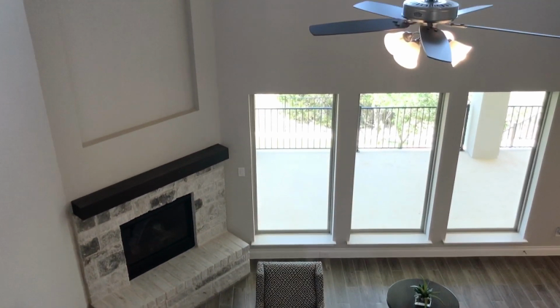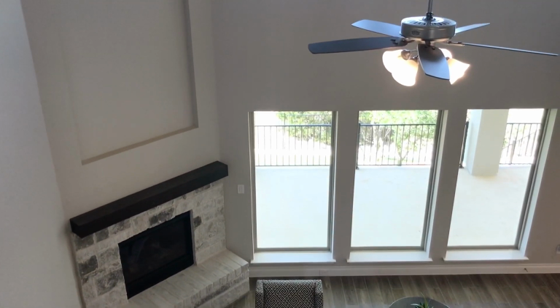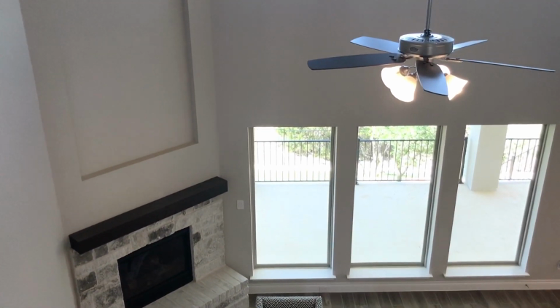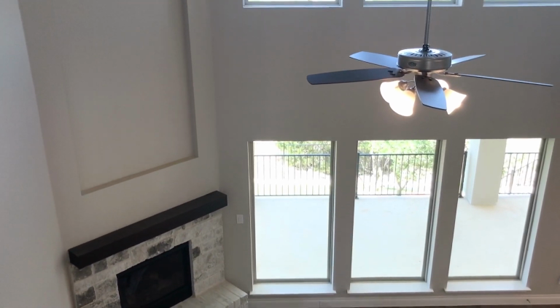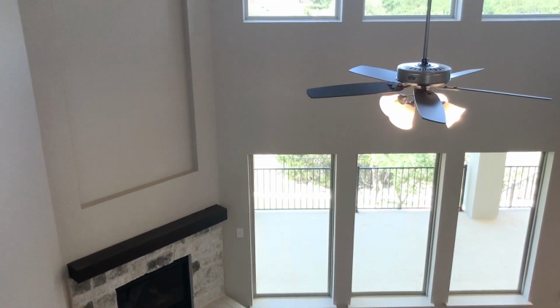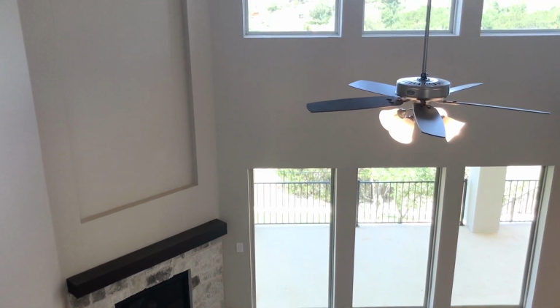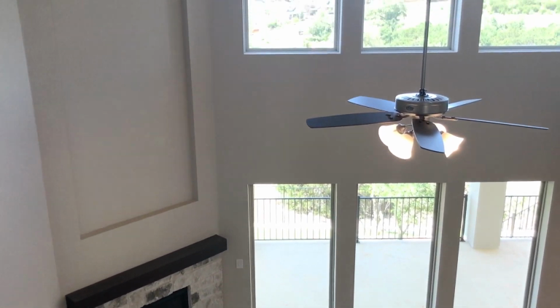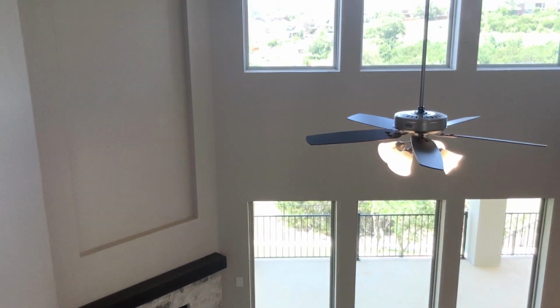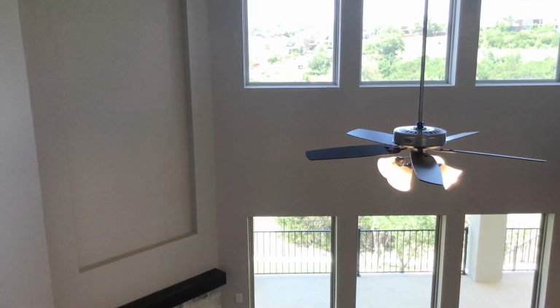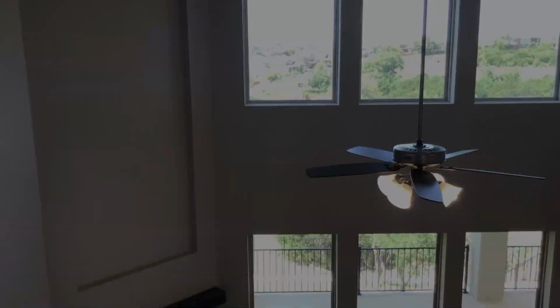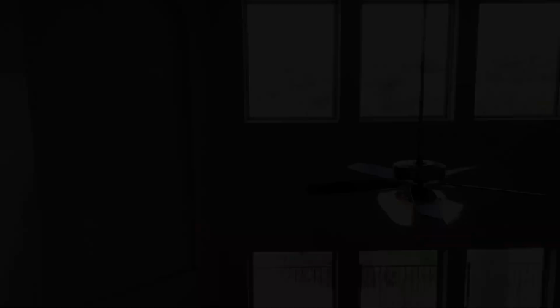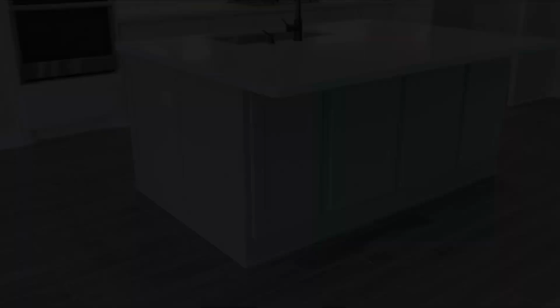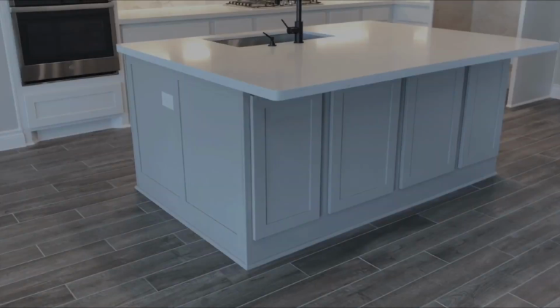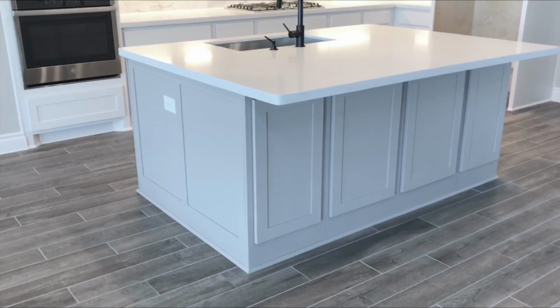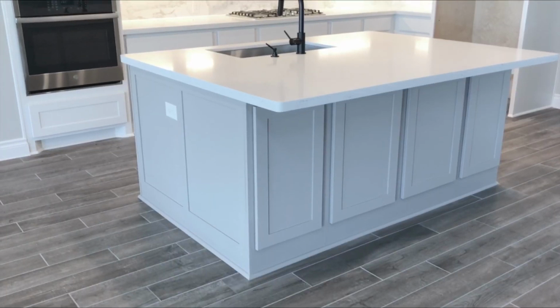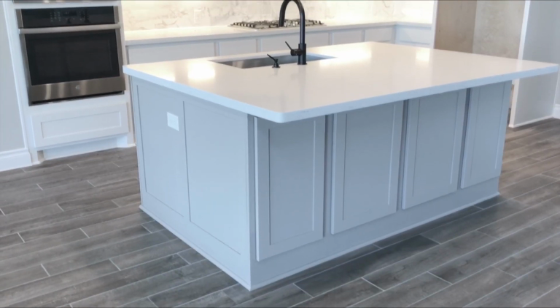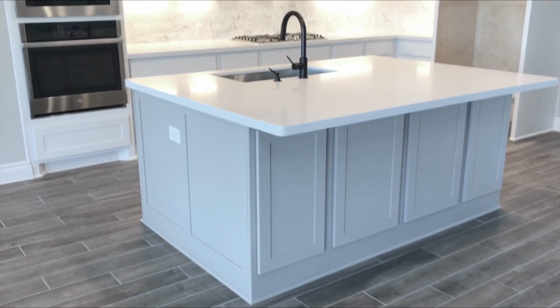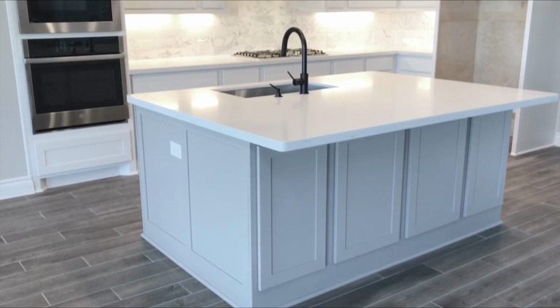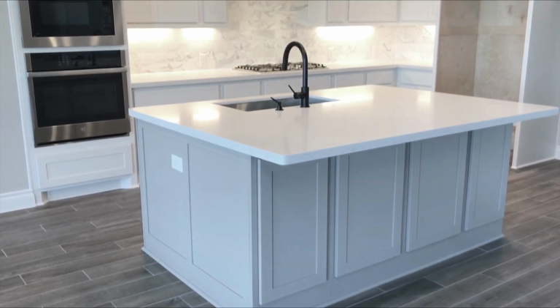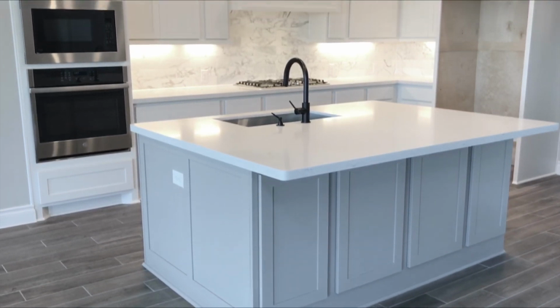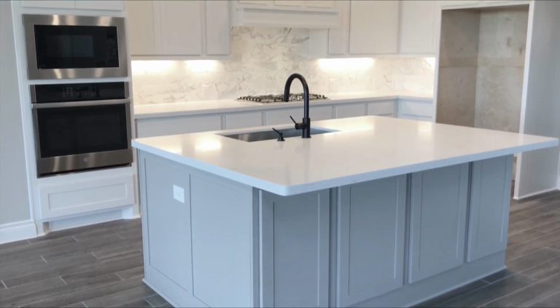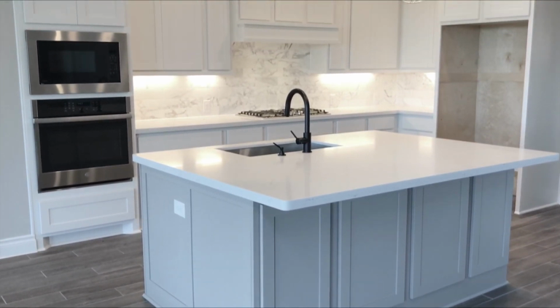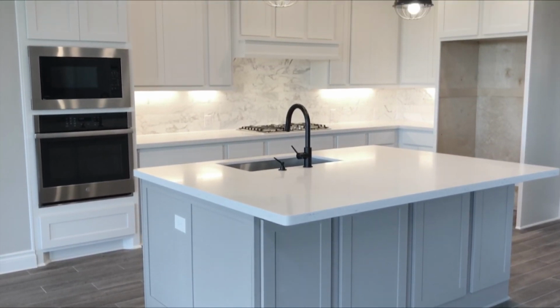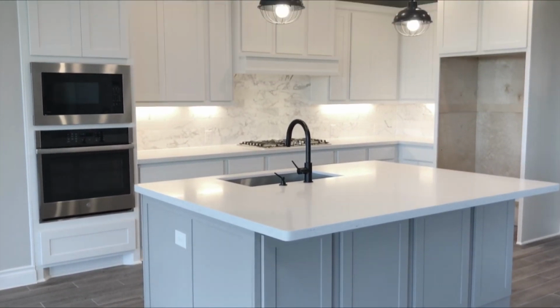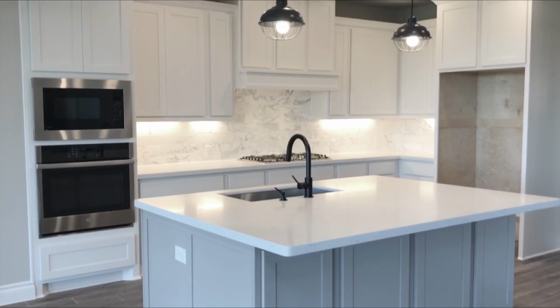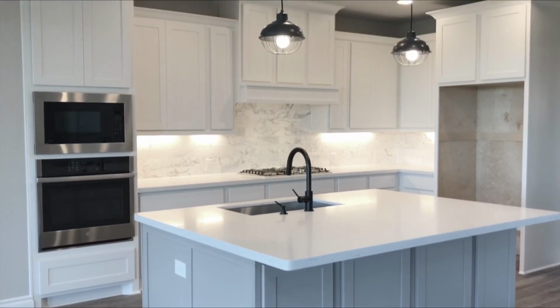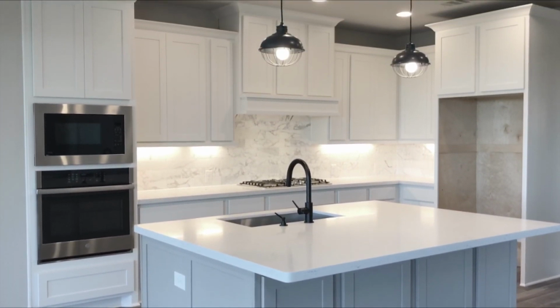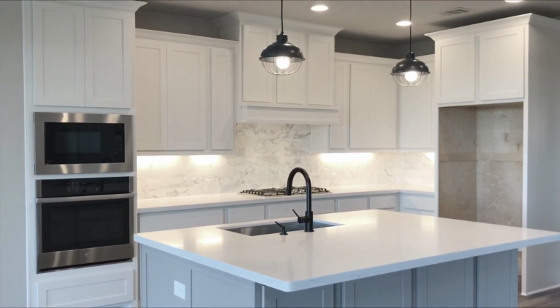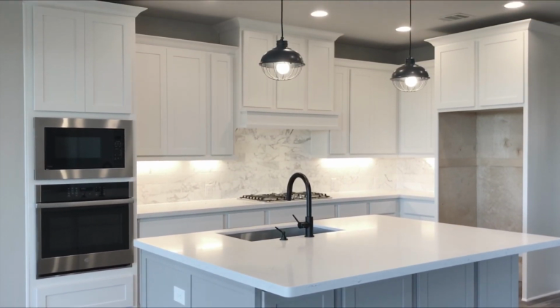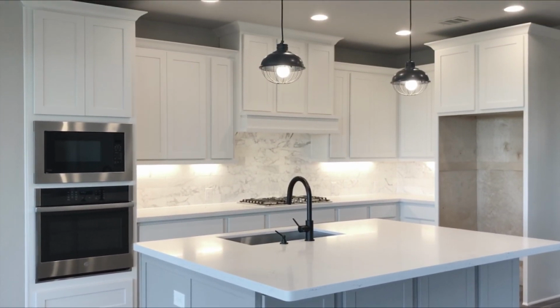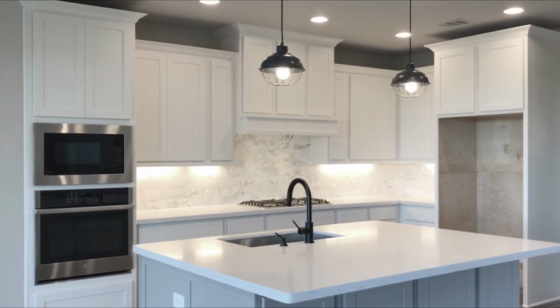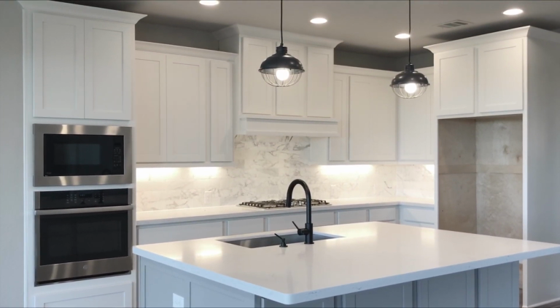Kitchen features a five-burner gas cooktop, large island with built-in seating space, a large walk-in pantry, and a butler's pantry.